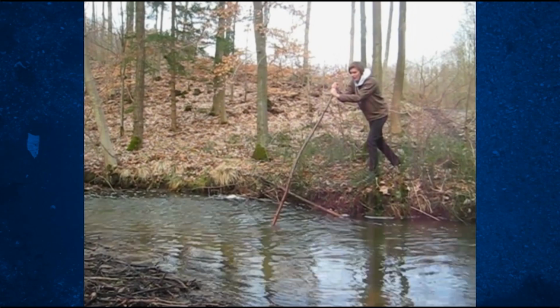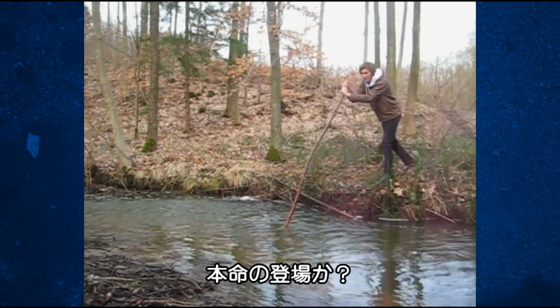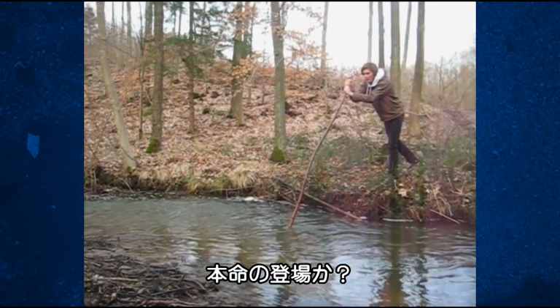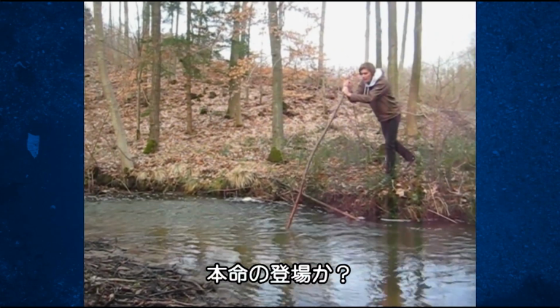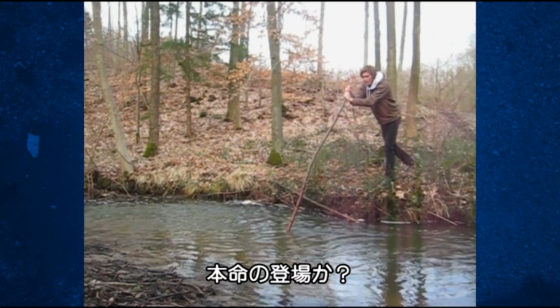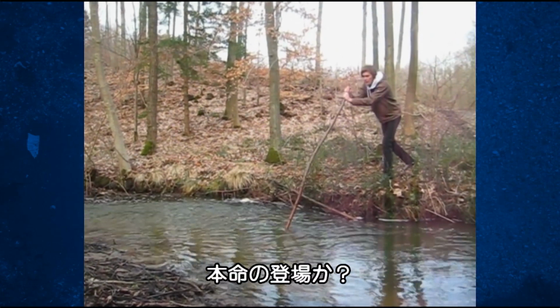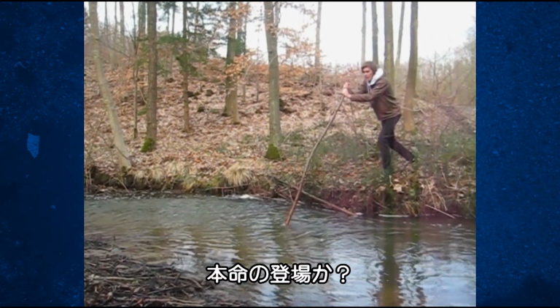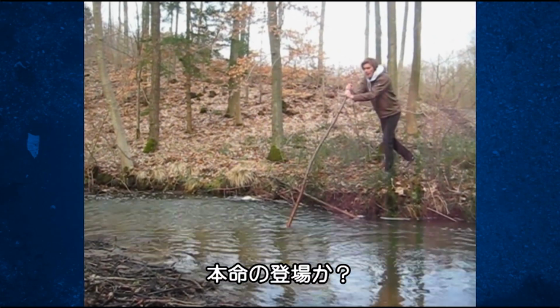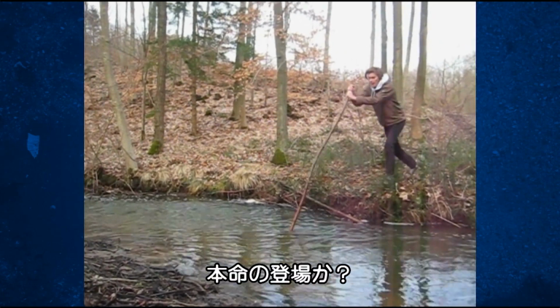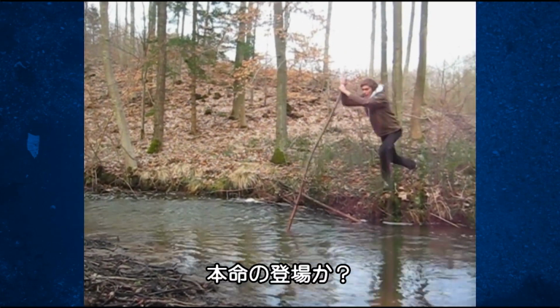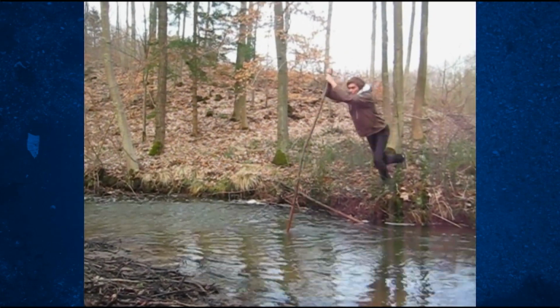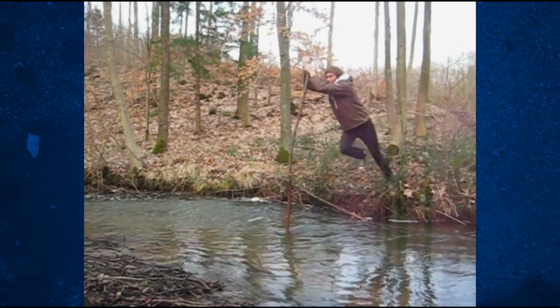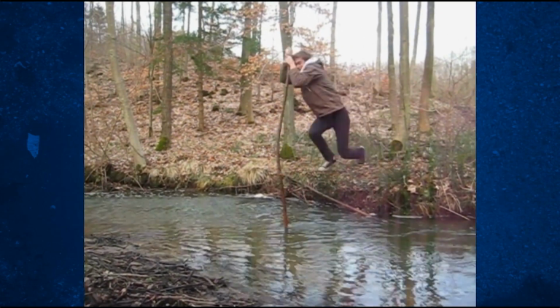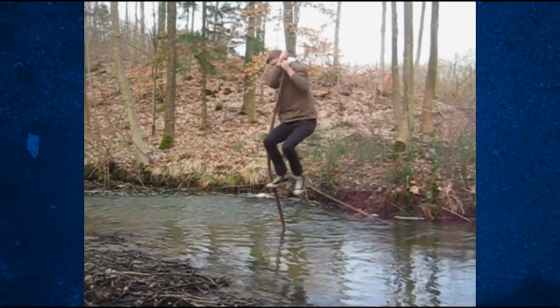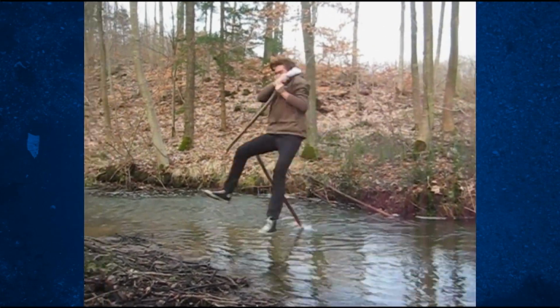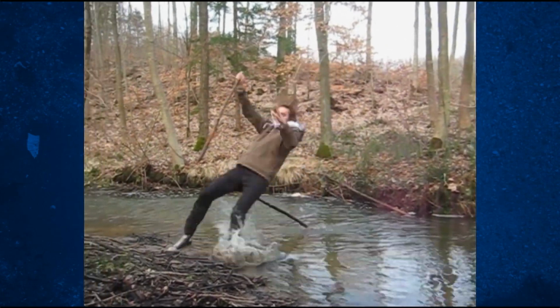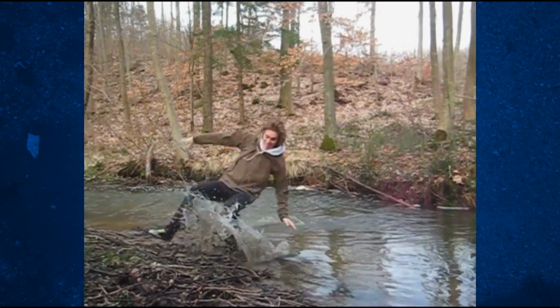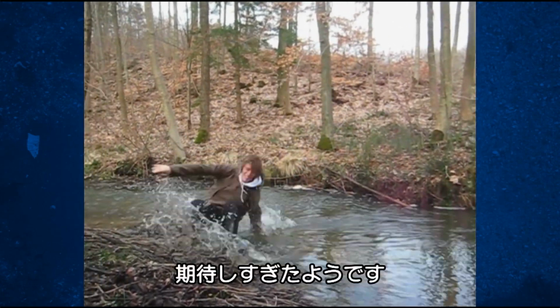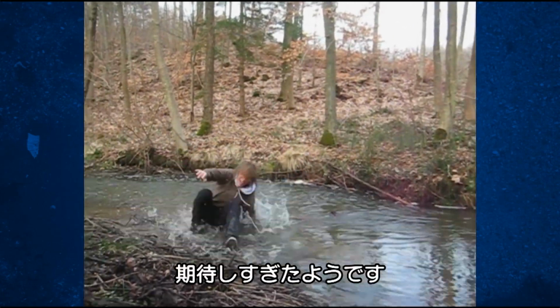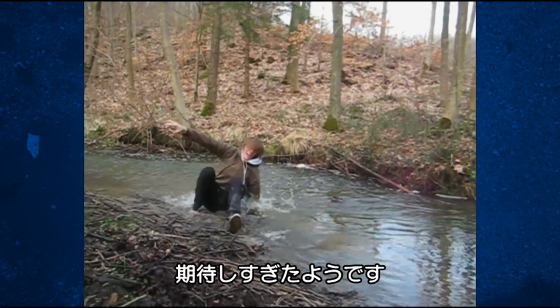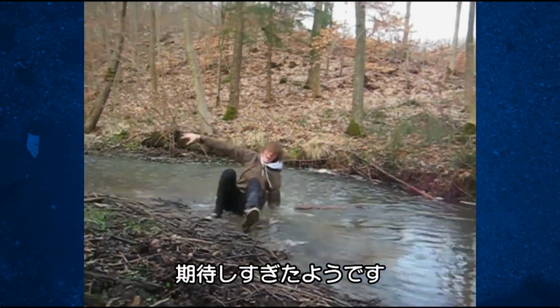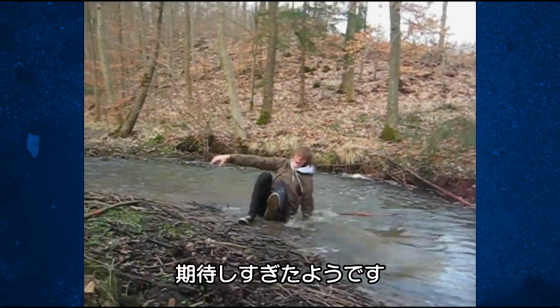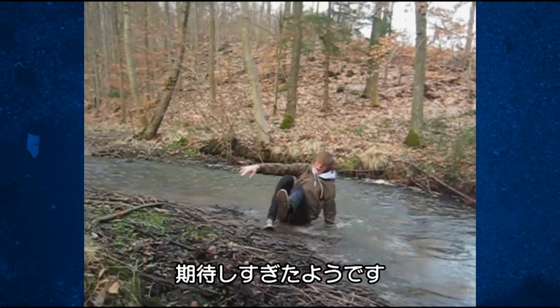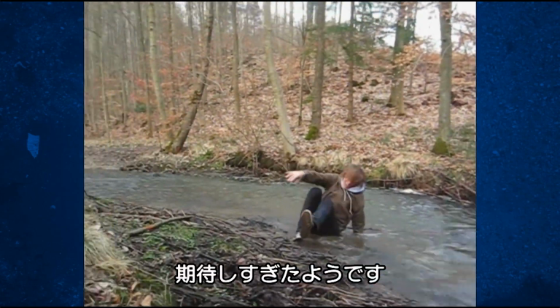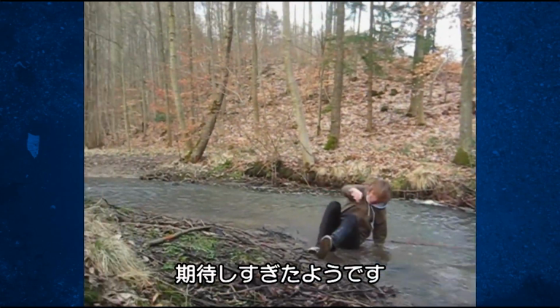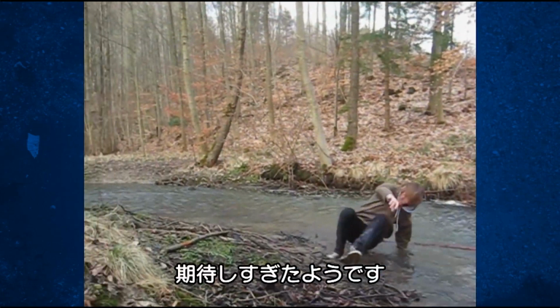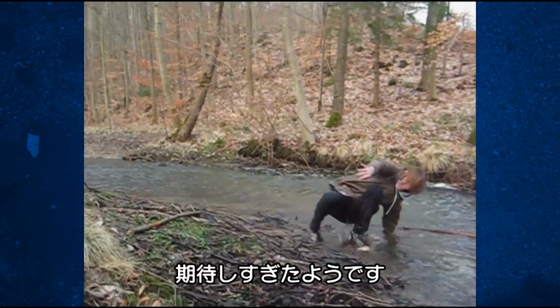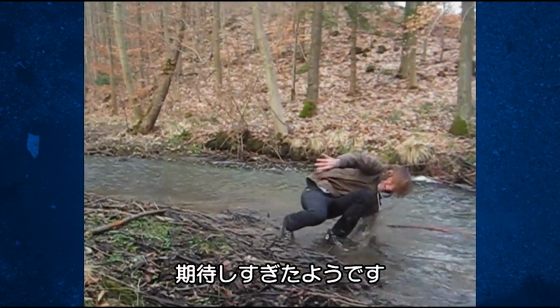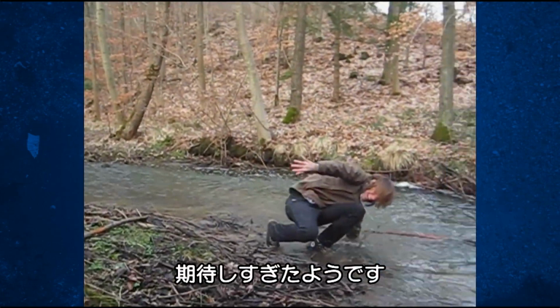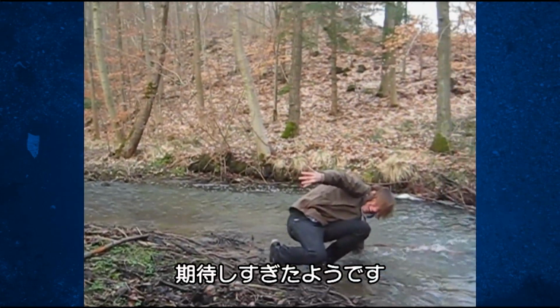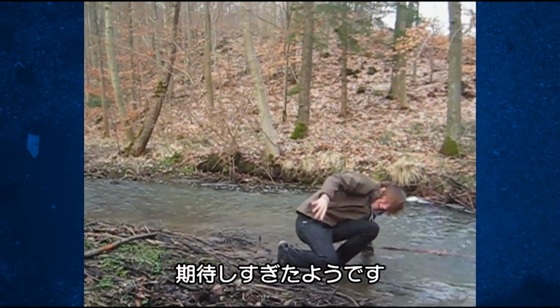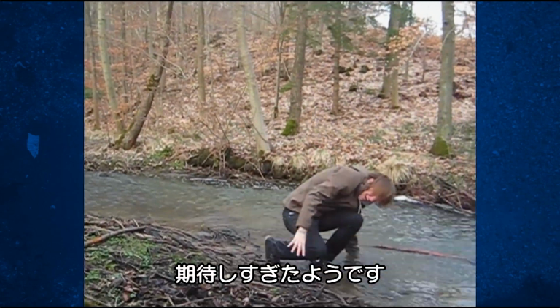He looks like a pro. Just not at canal vaulting. Something else, maybe.